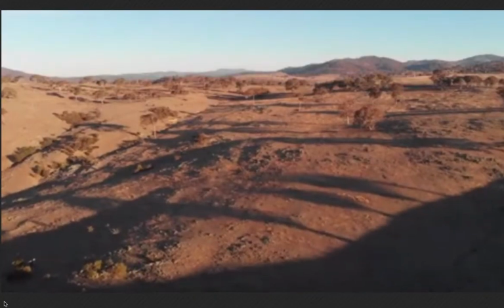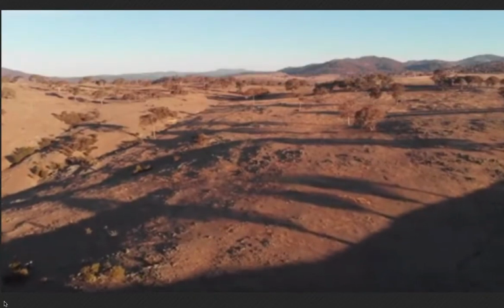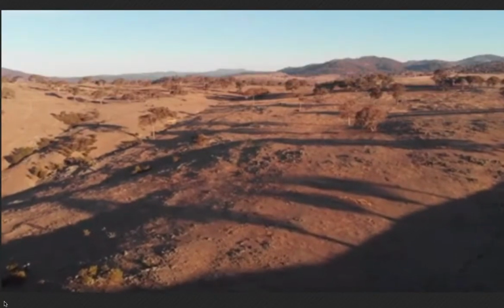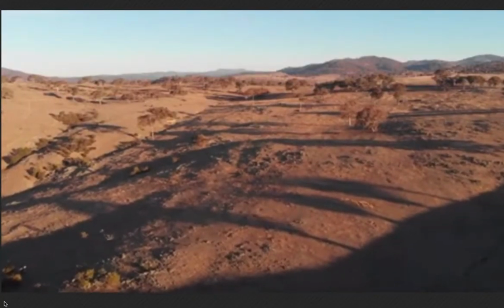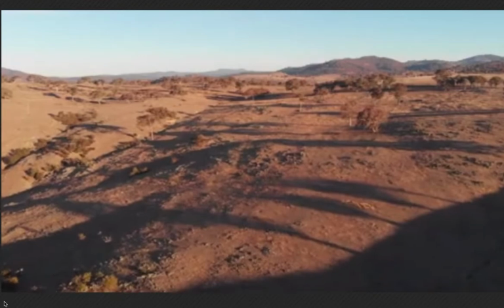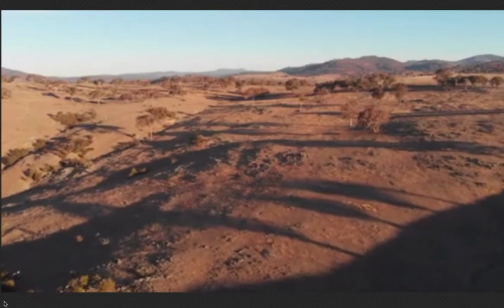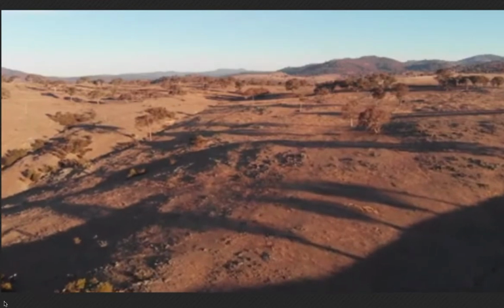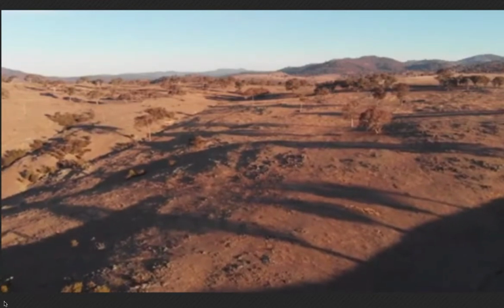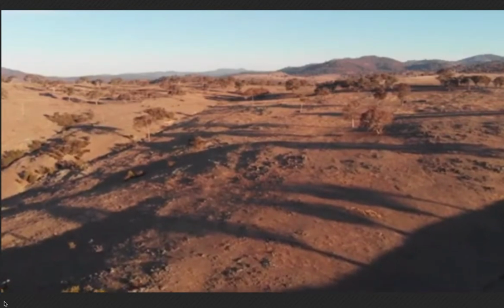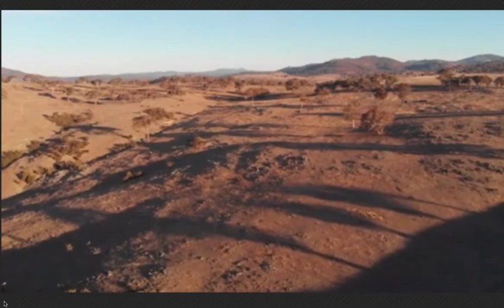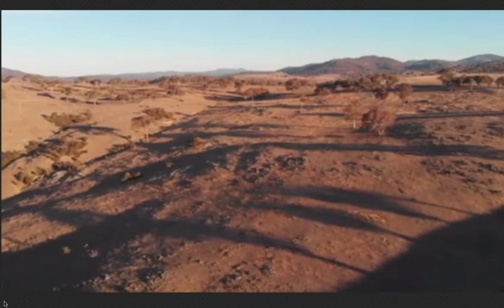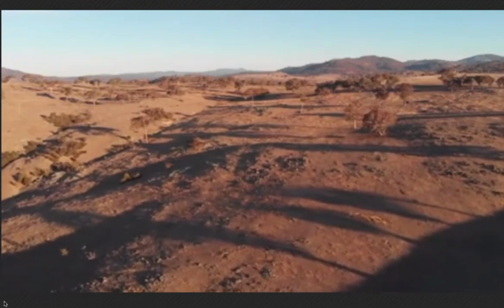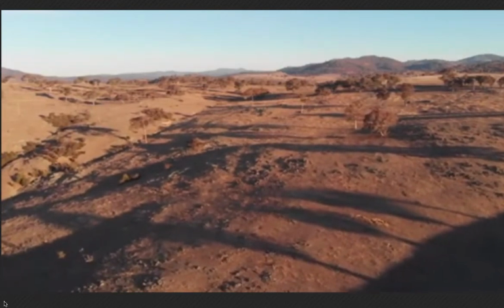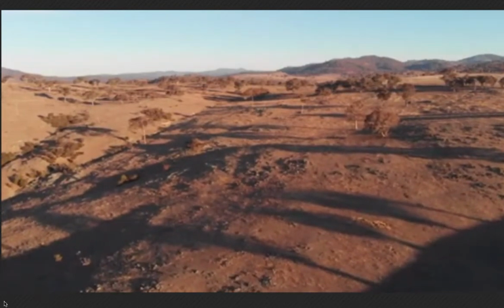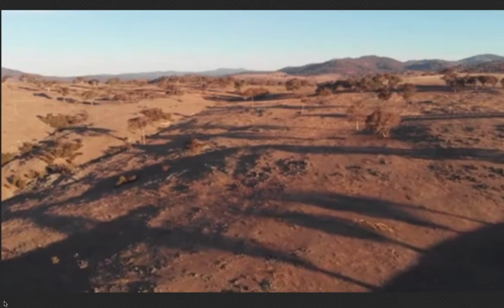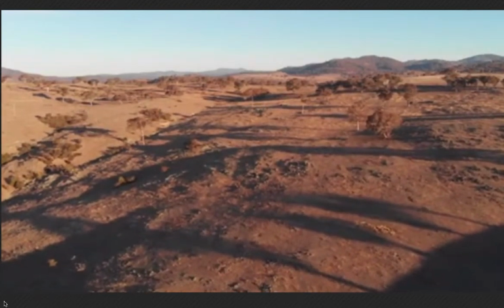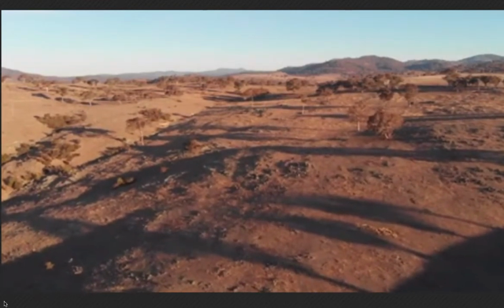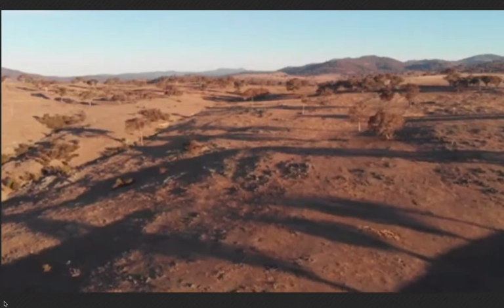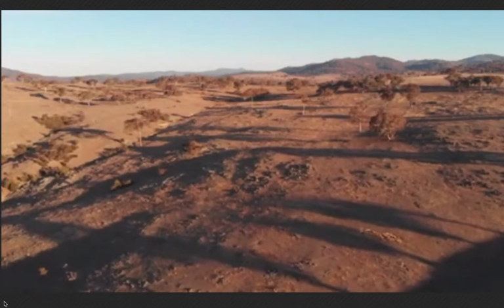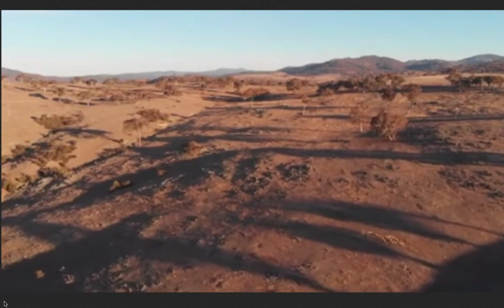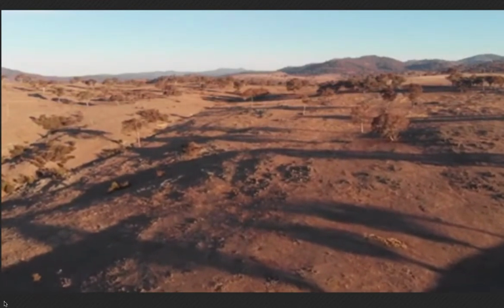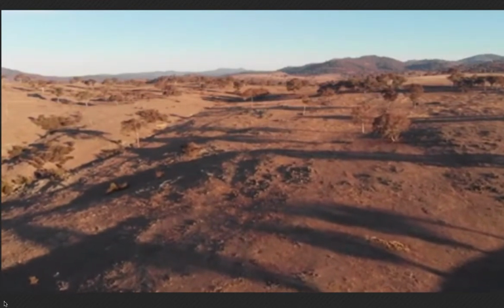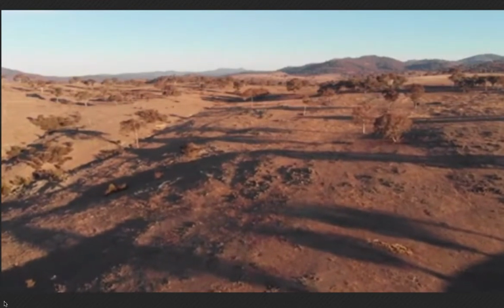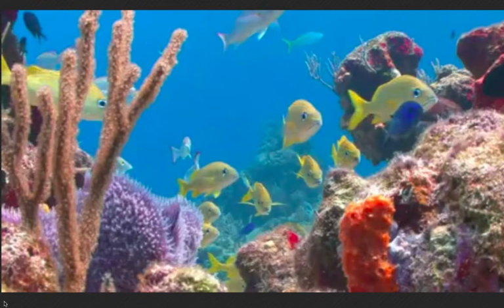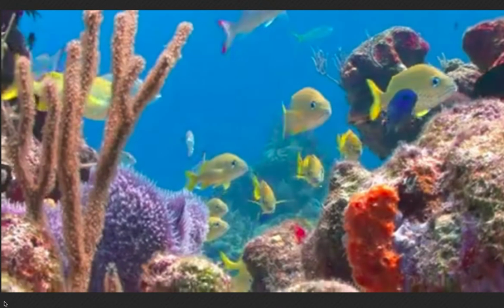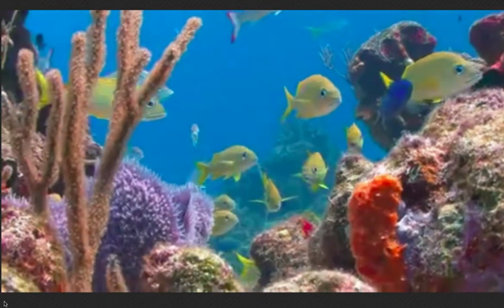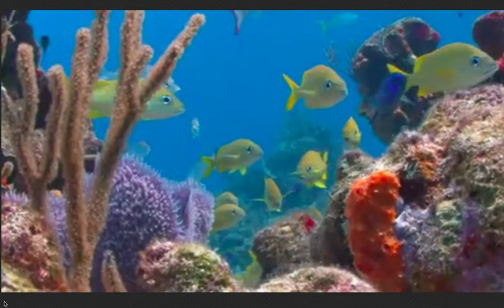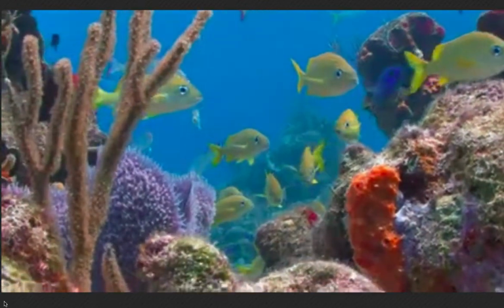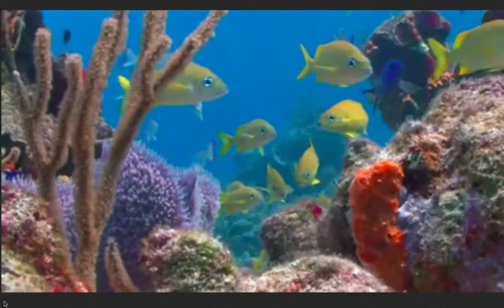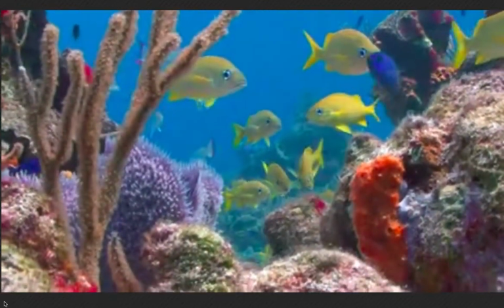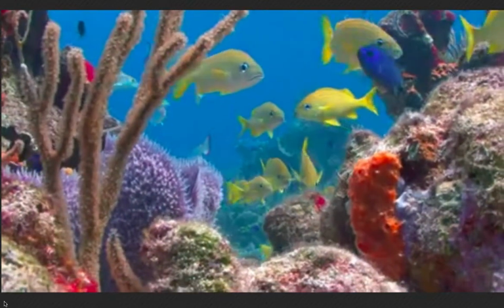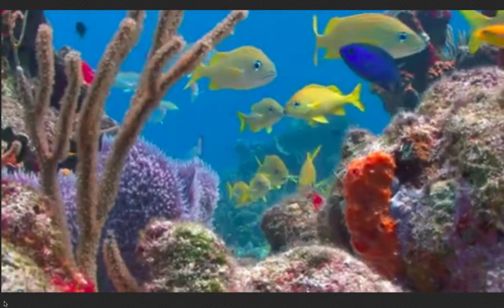Unique animals exist not only on Australia's landforms, but on its coasts, especially in the Great Barrier Reef.